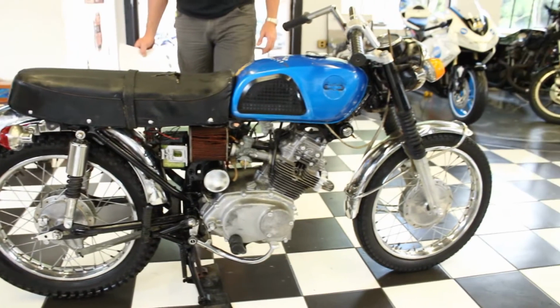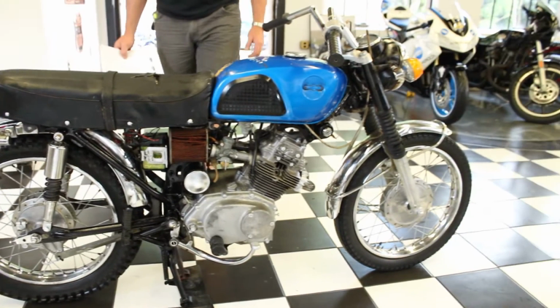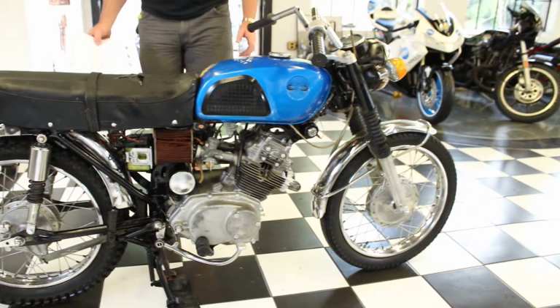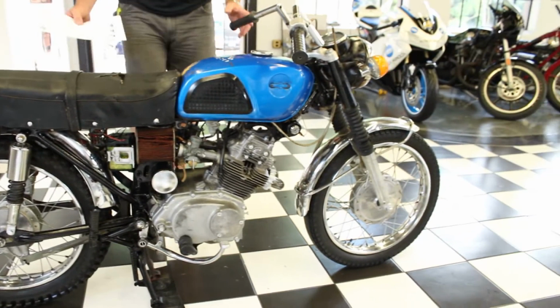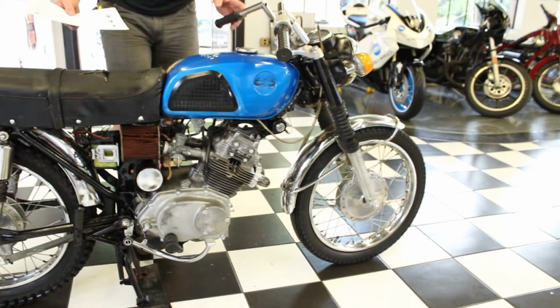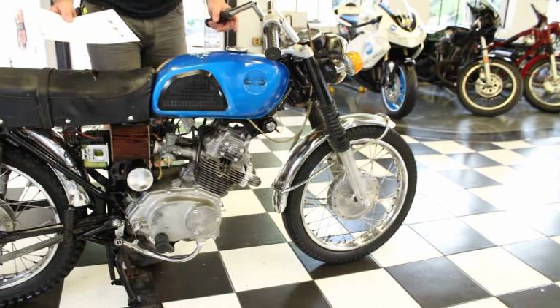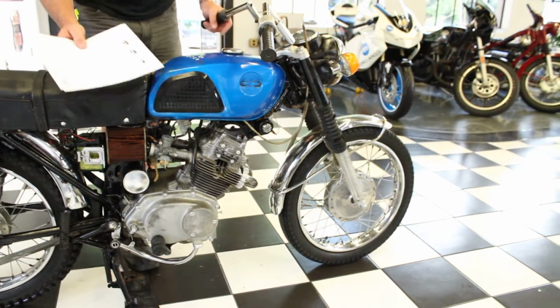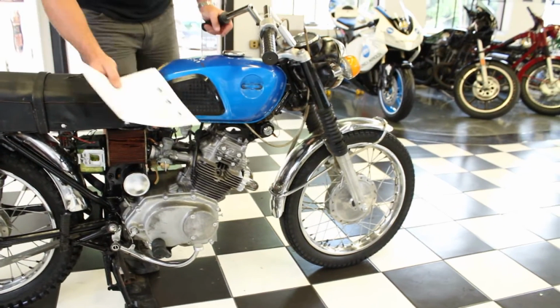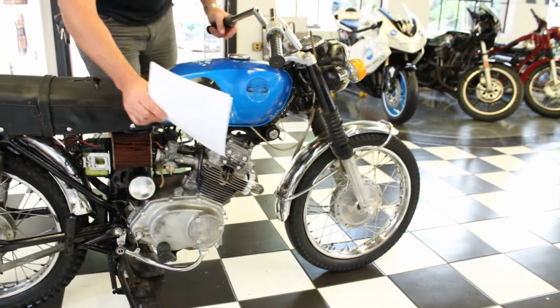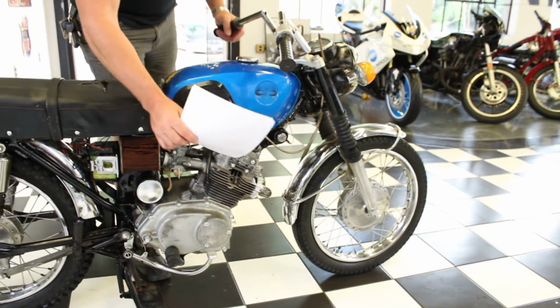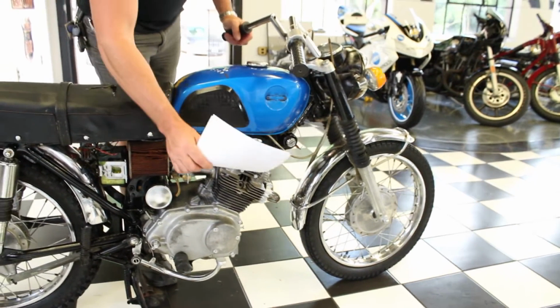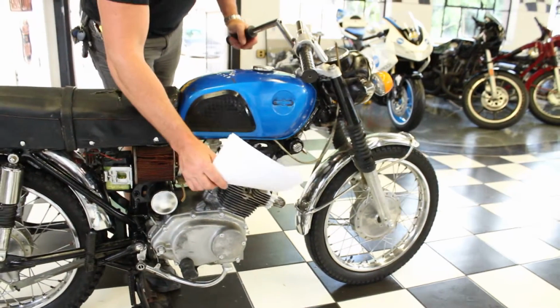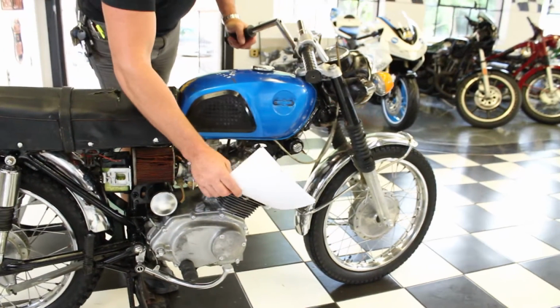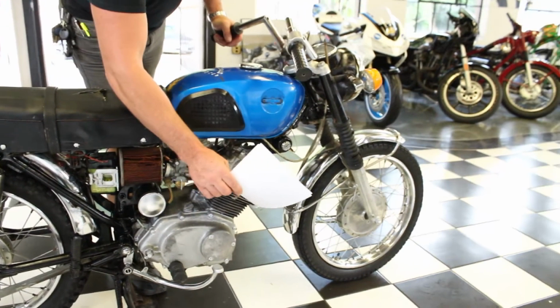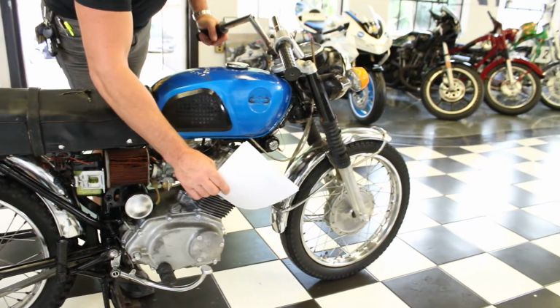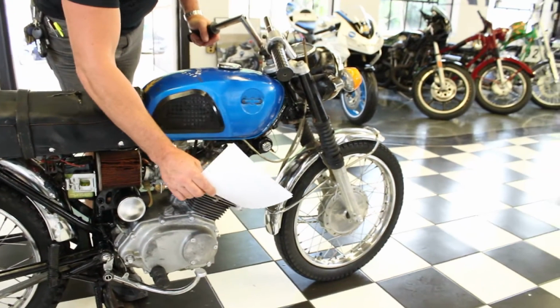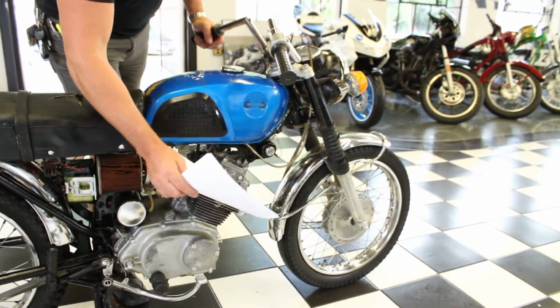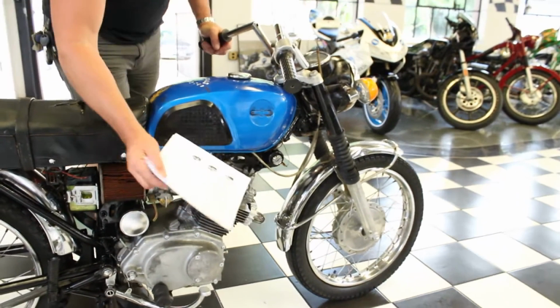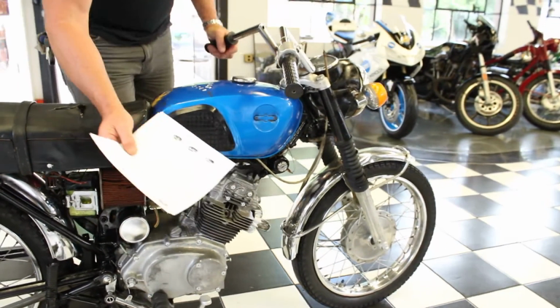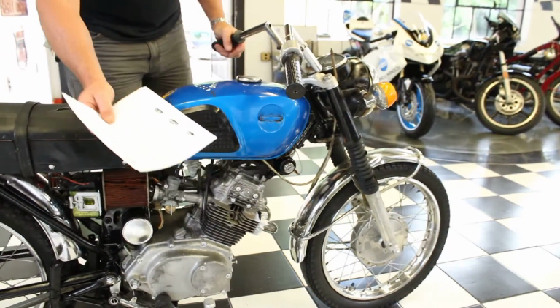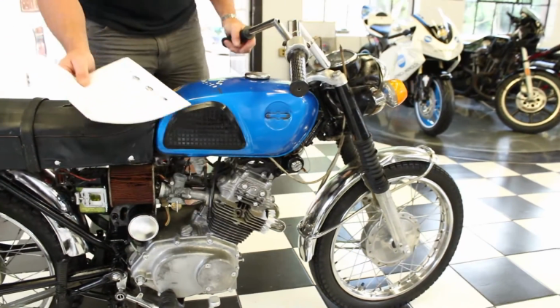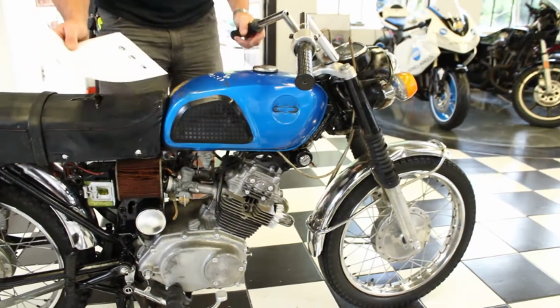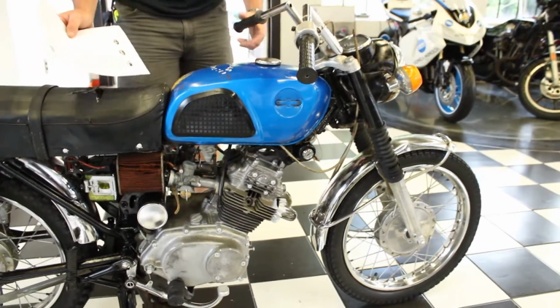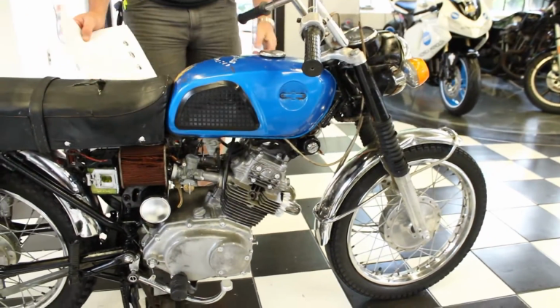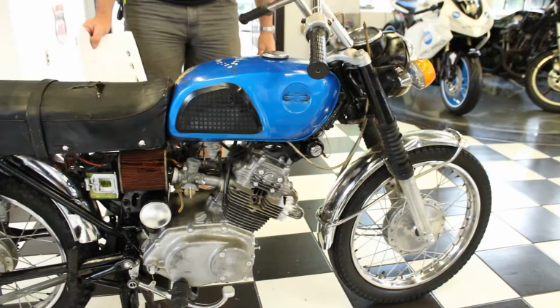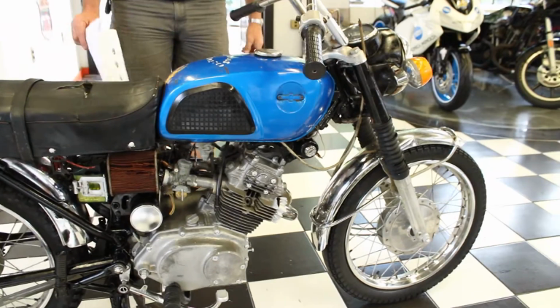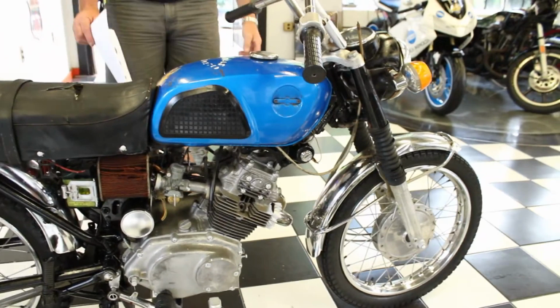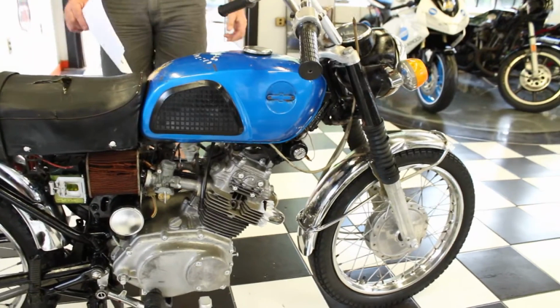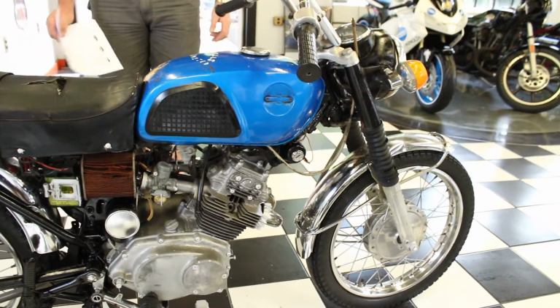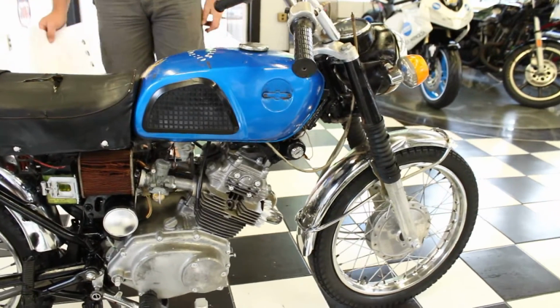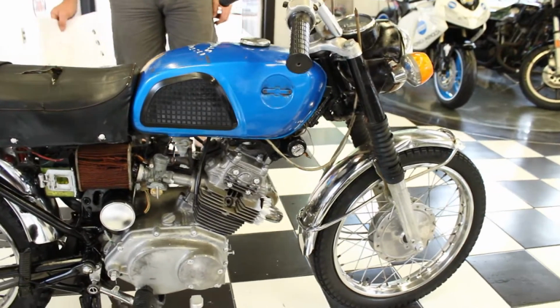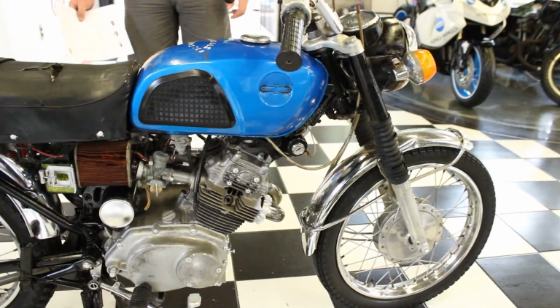Somebody broke the spark plugs off, and the cylinder head — so someone's going to have to use an easy-out or something to get the spark plugs out.